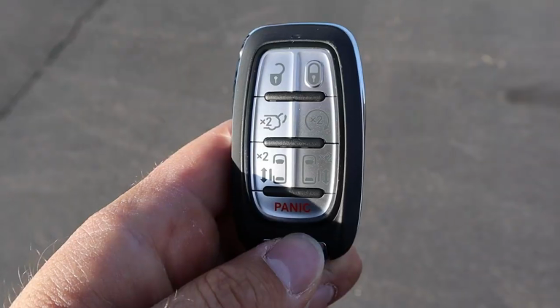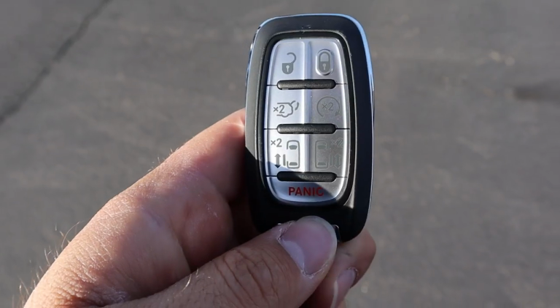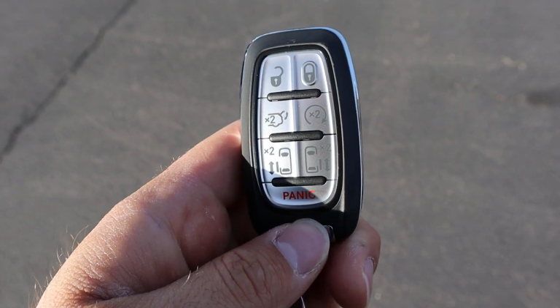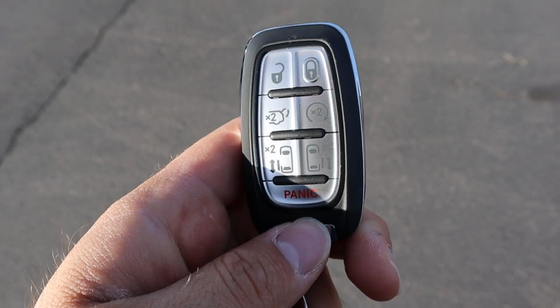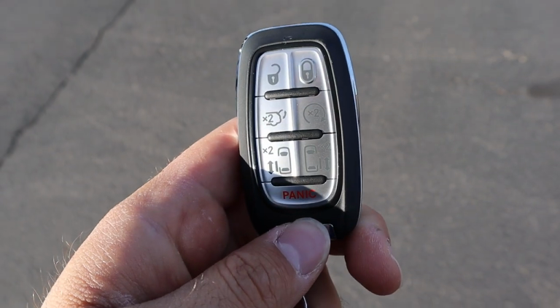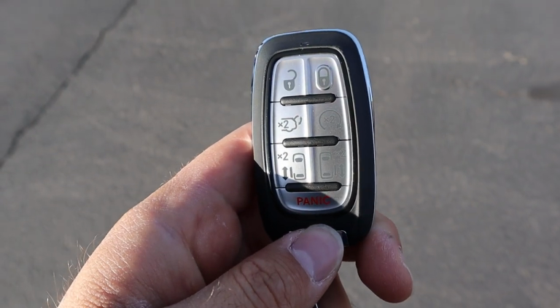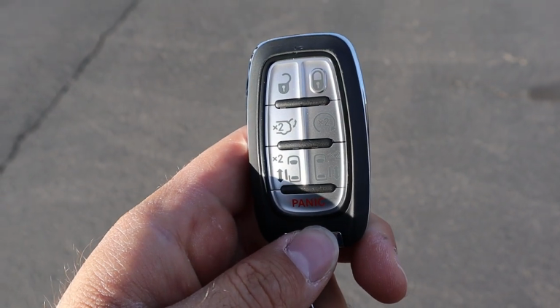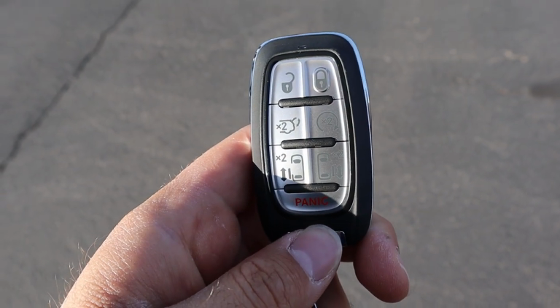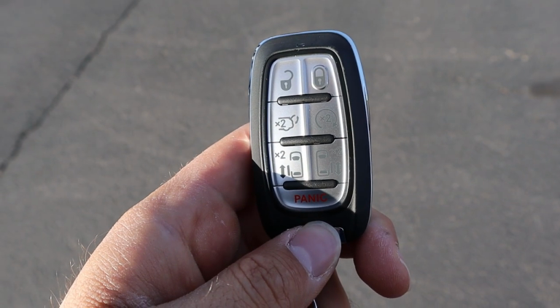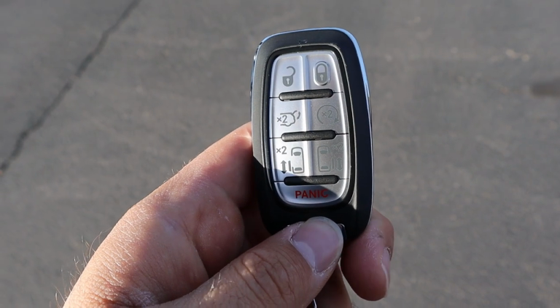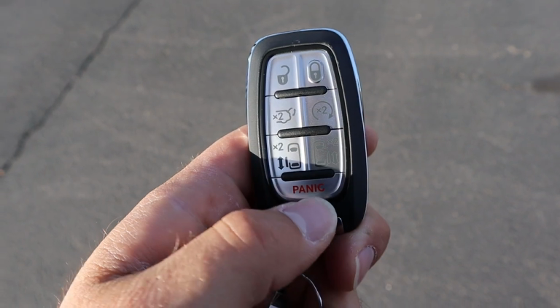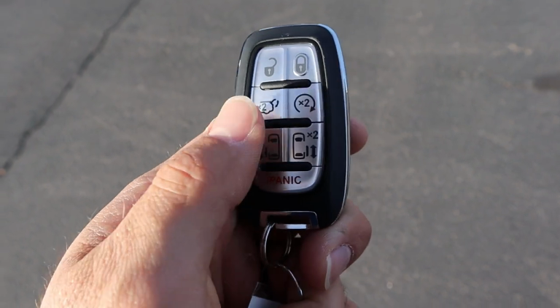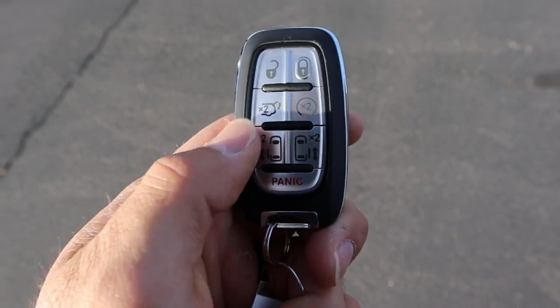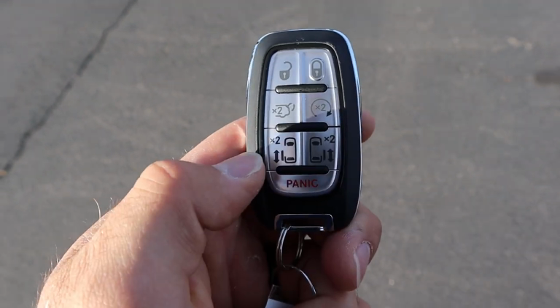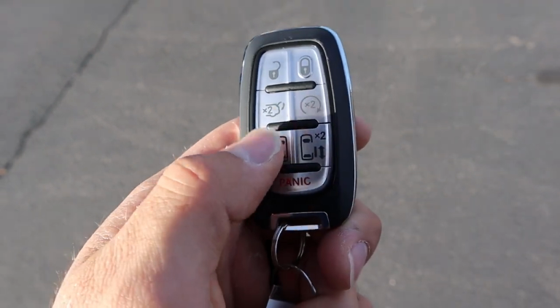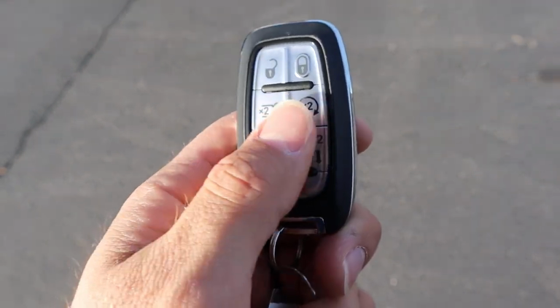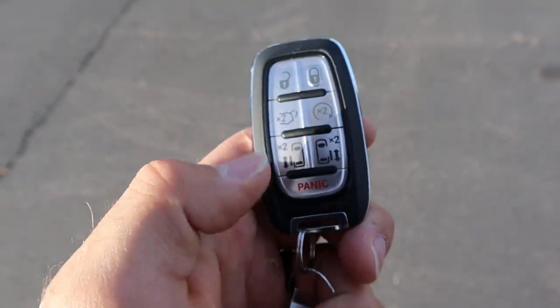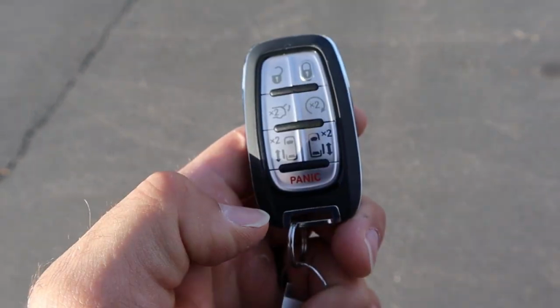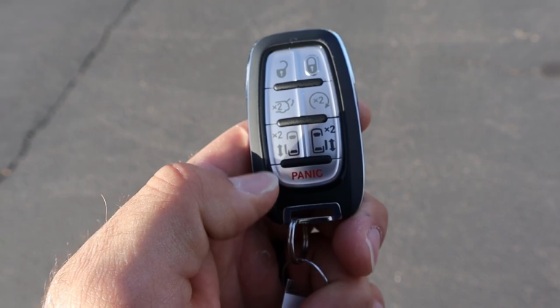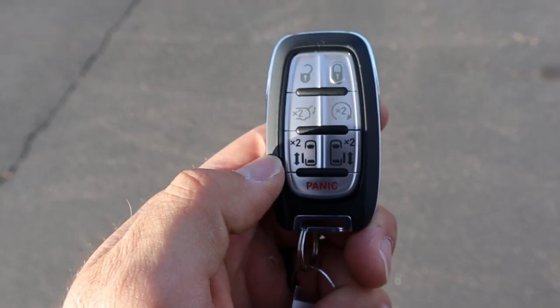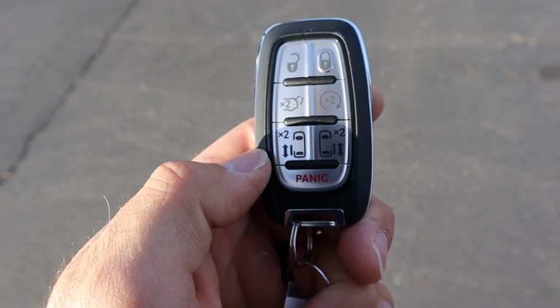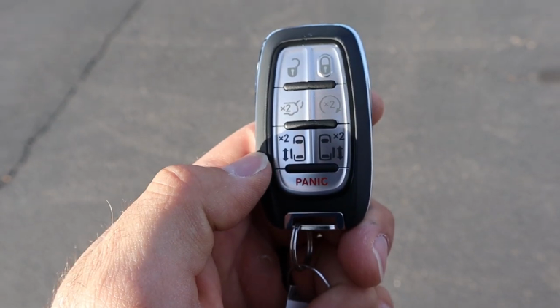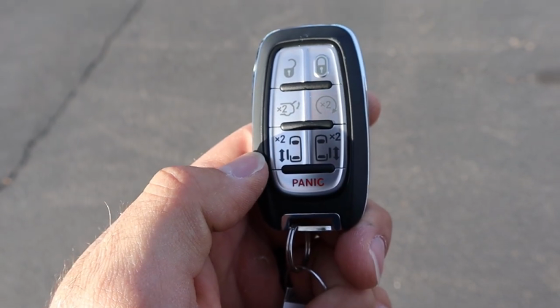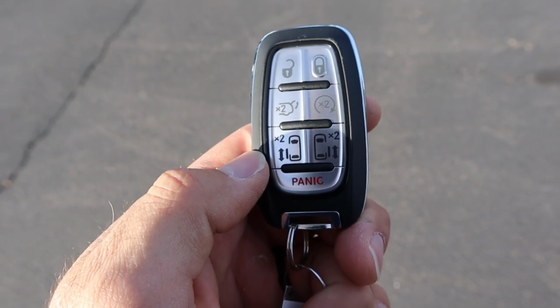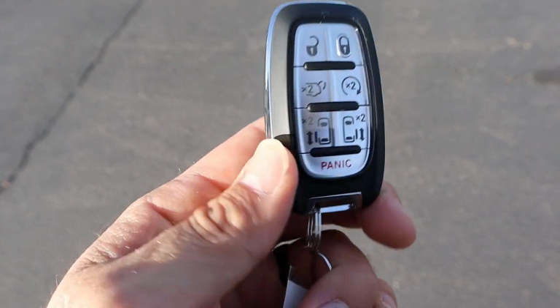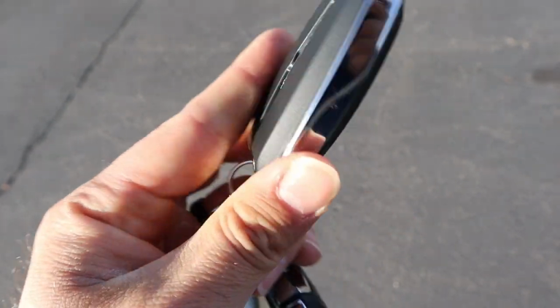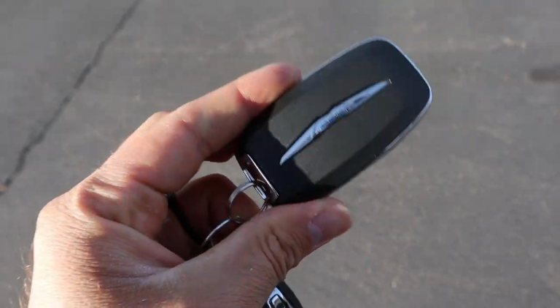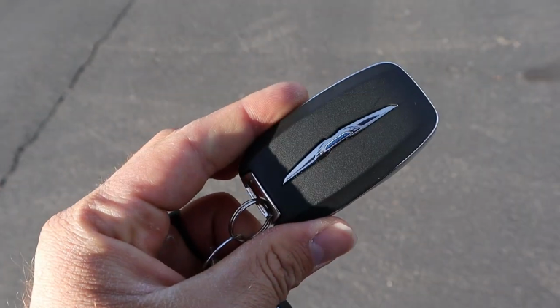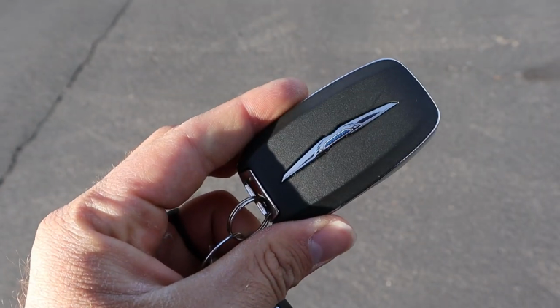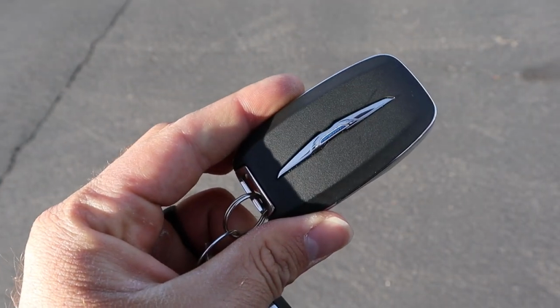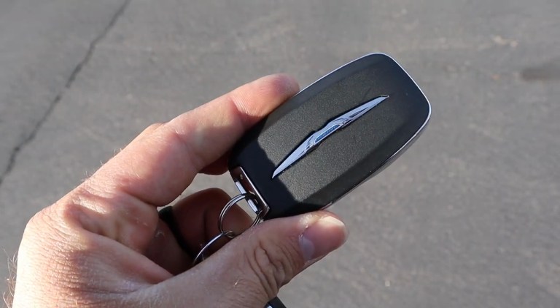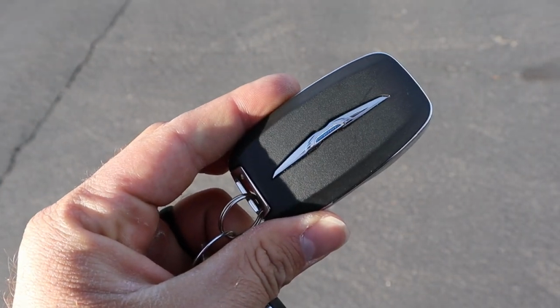Now take a look at the key fob. We have our lock and unlock function, the opening for the hatch, remote start, the opening for the doors, as well as the Chrysler logo on the back.